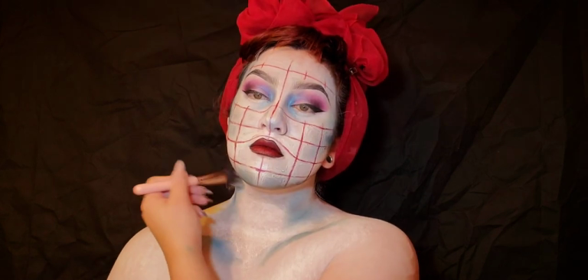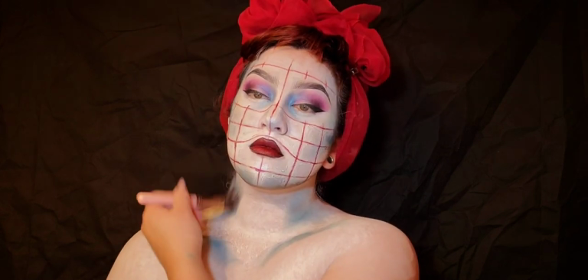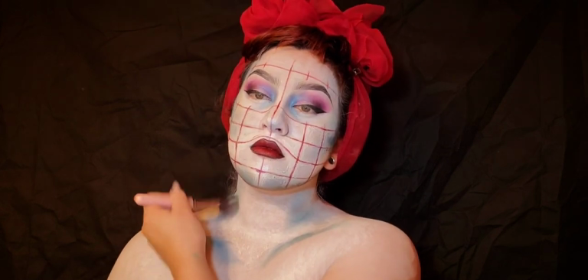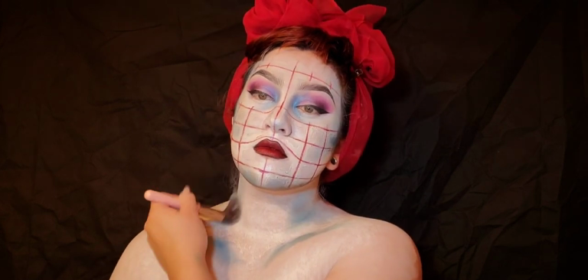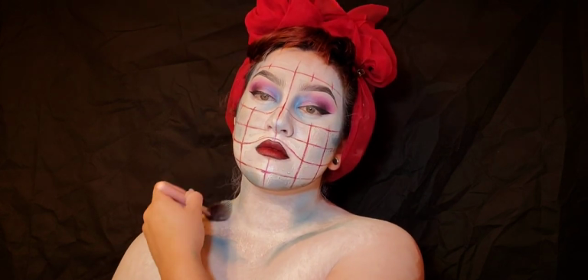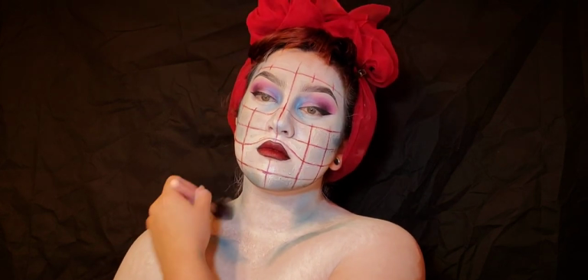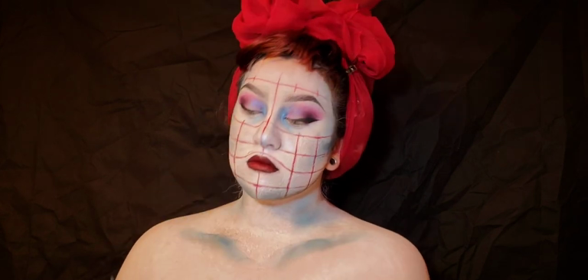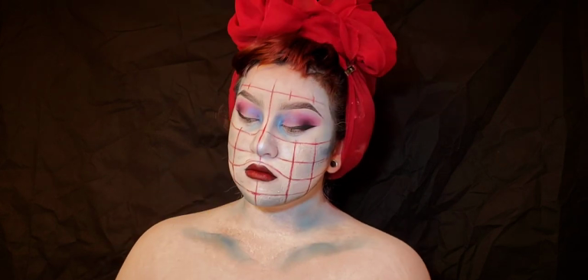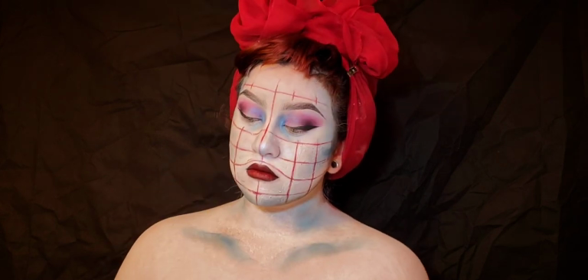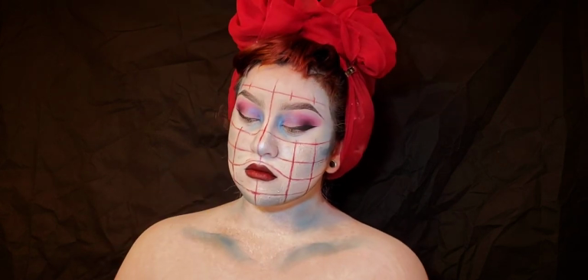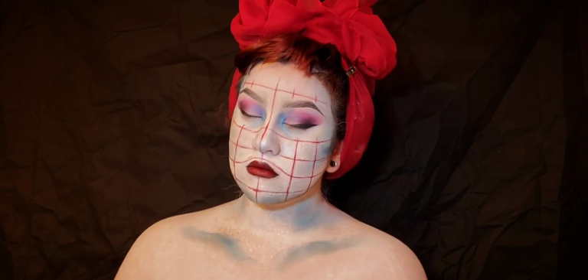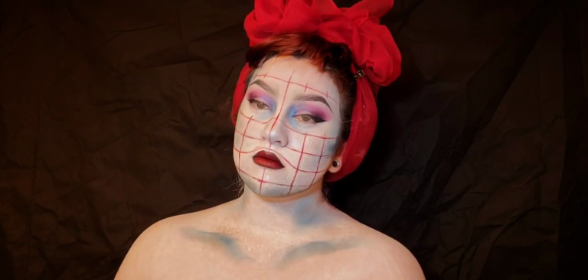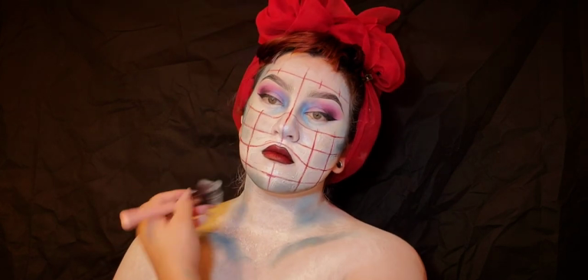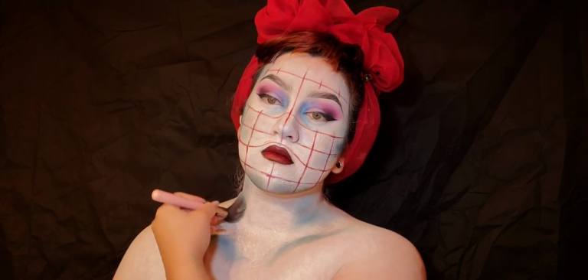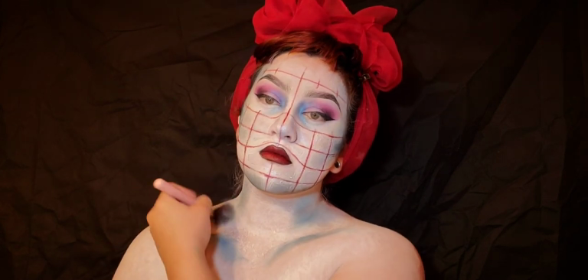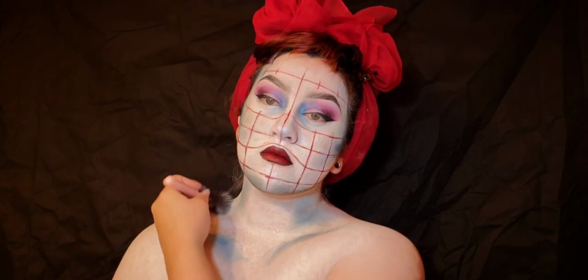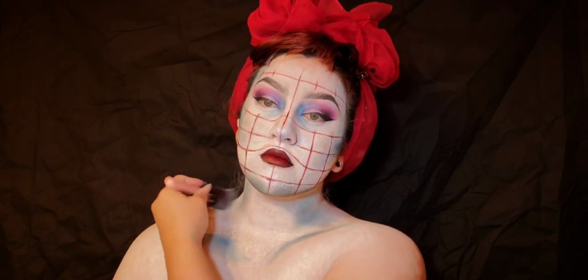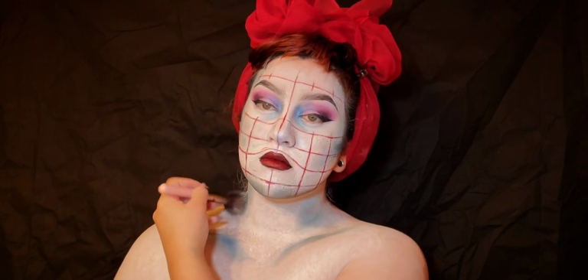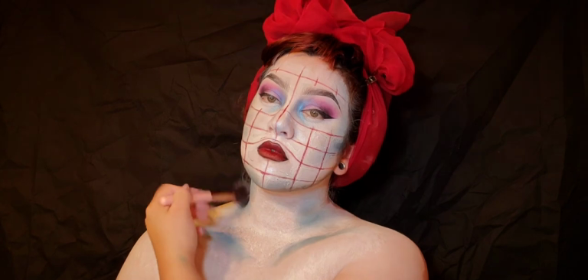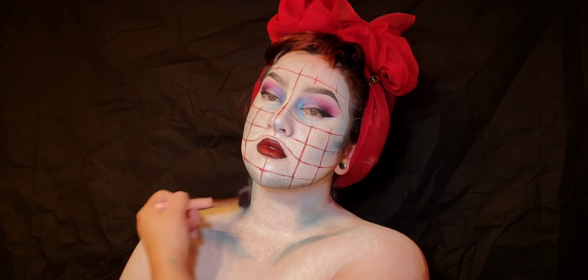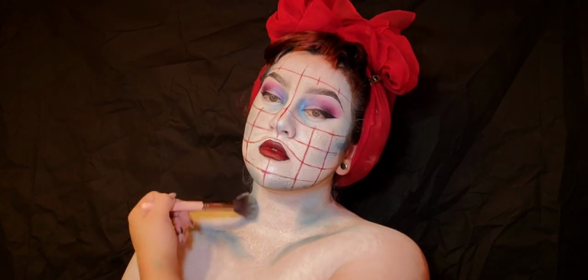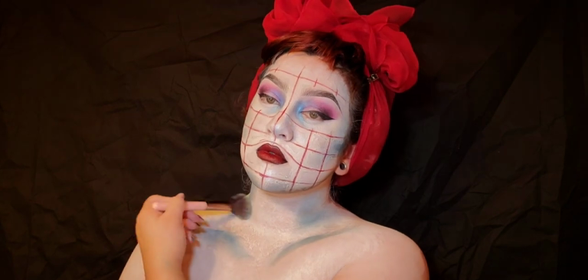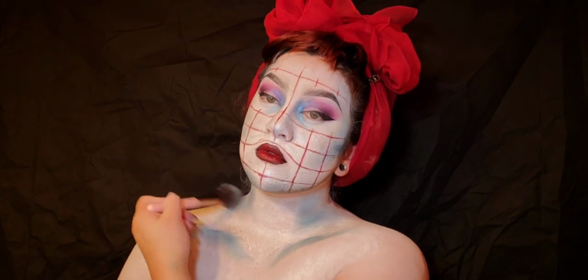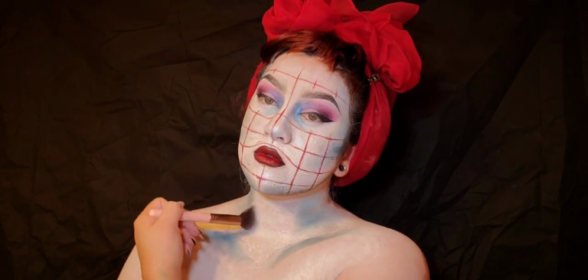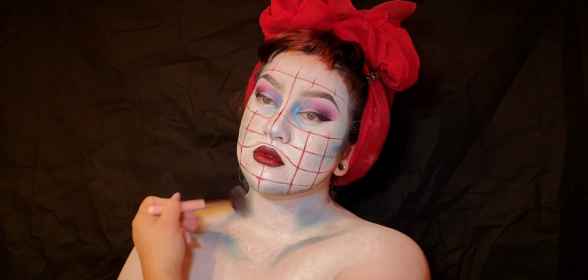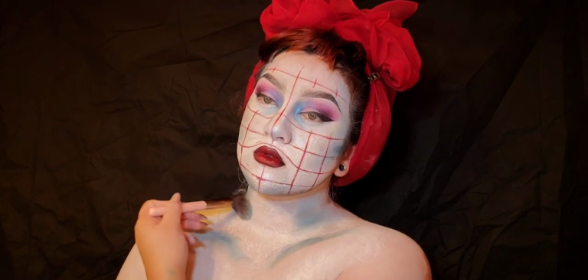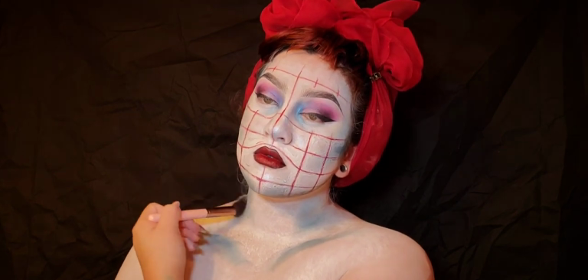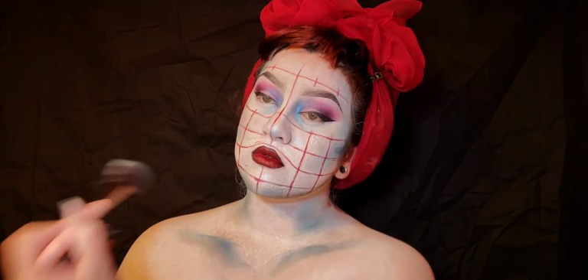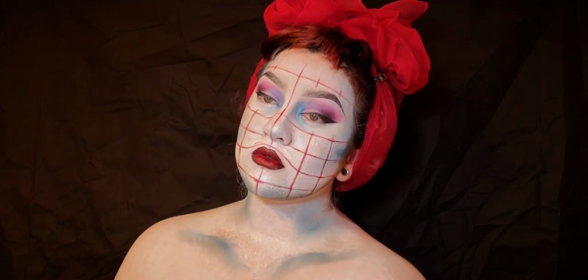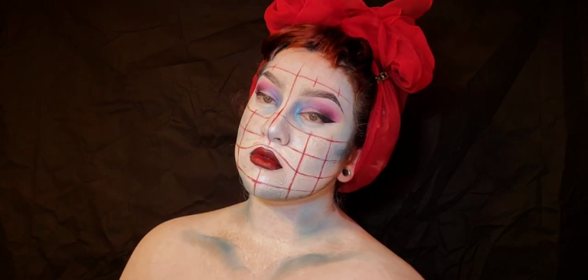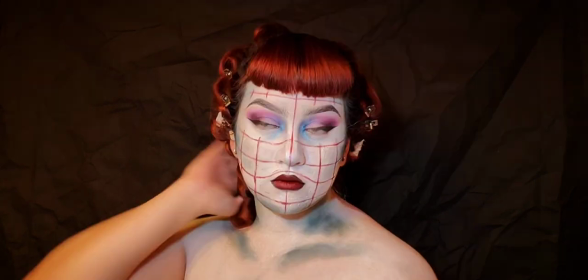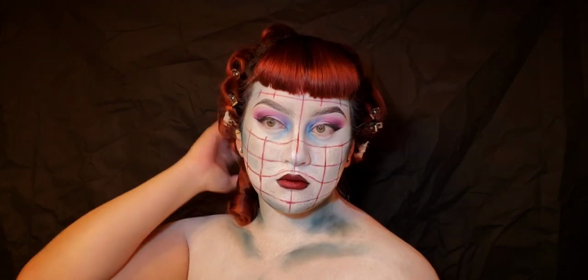Now I'm going to contour the chest area with the same blue I used on my face to really deepen in some features.